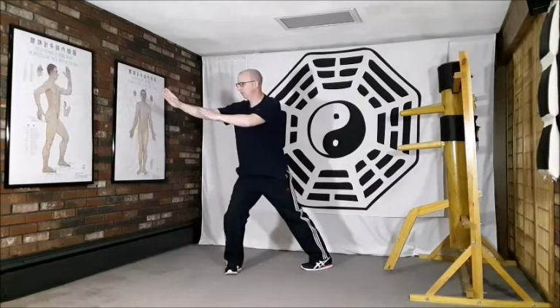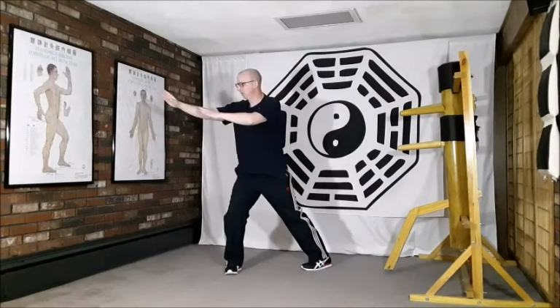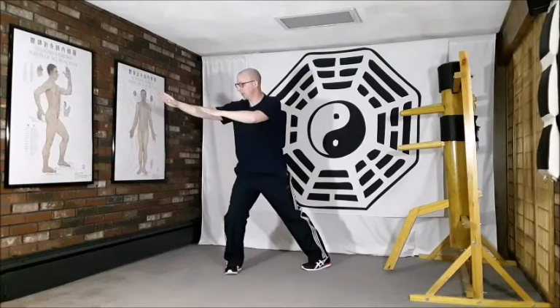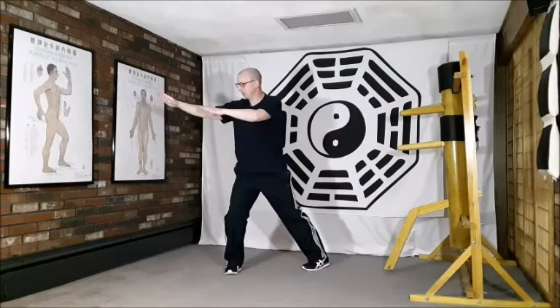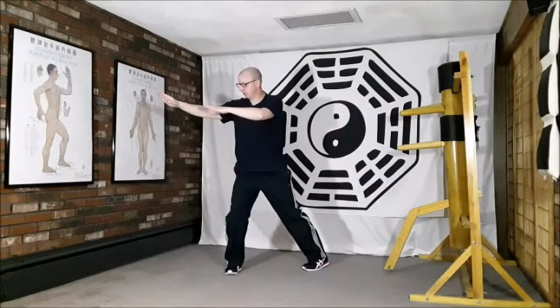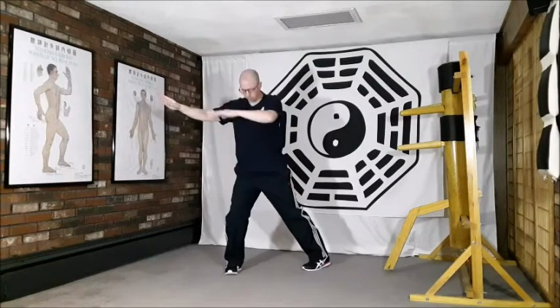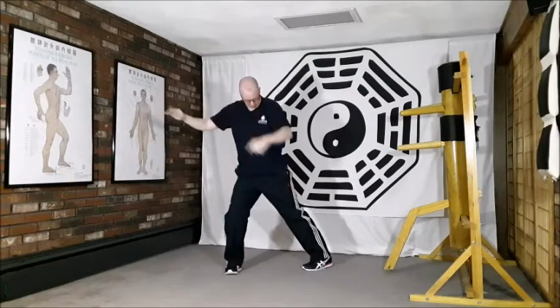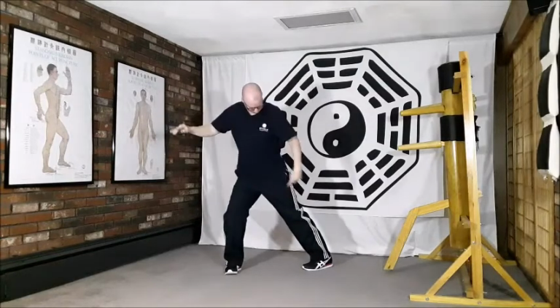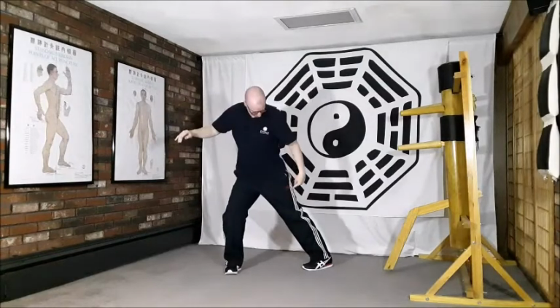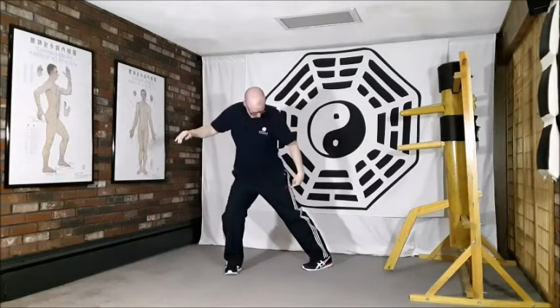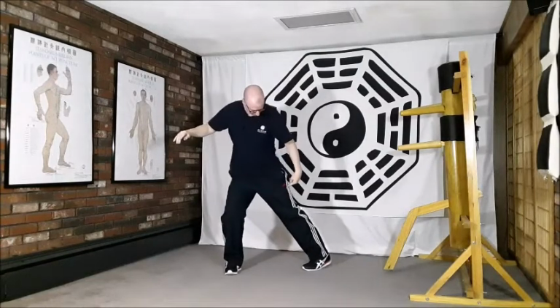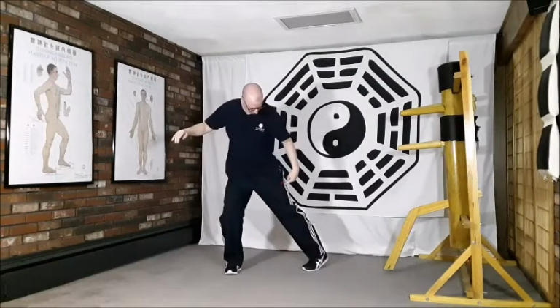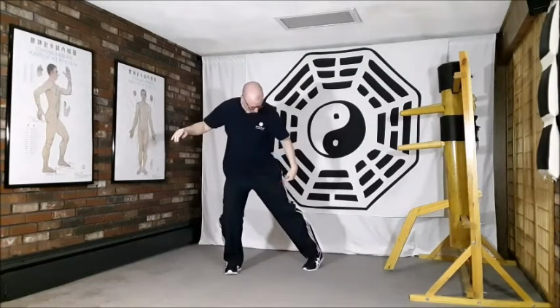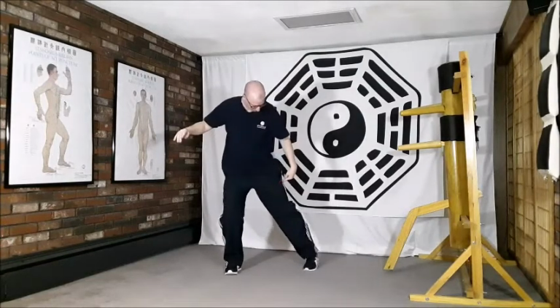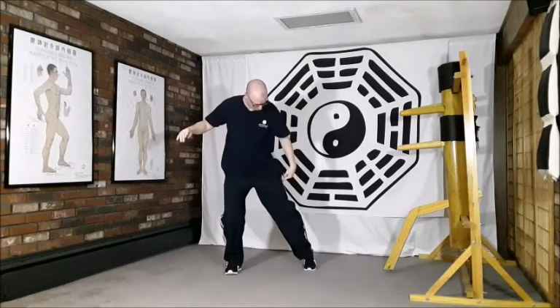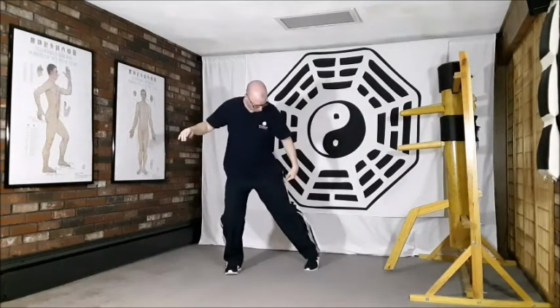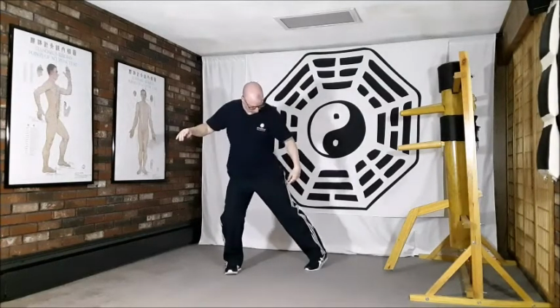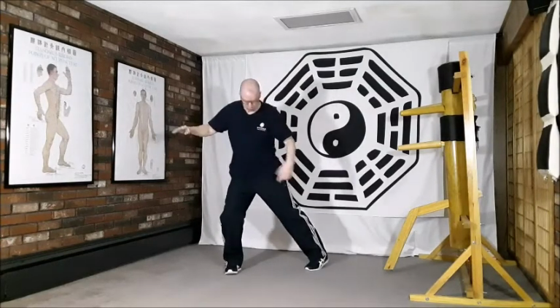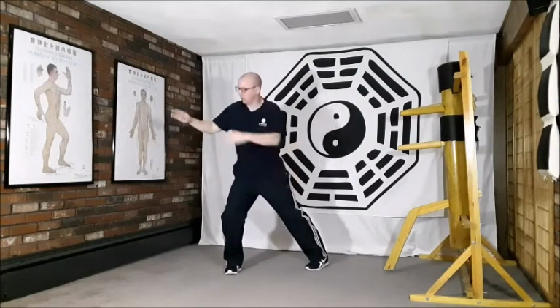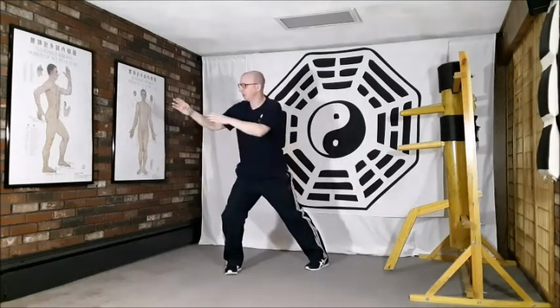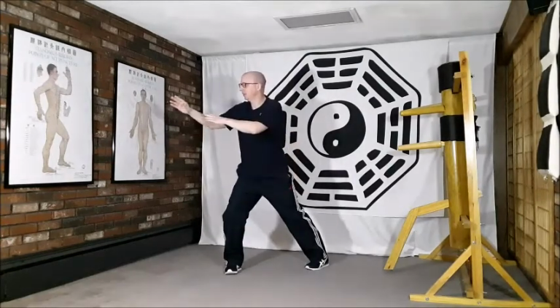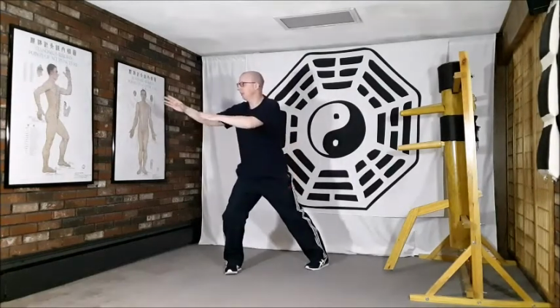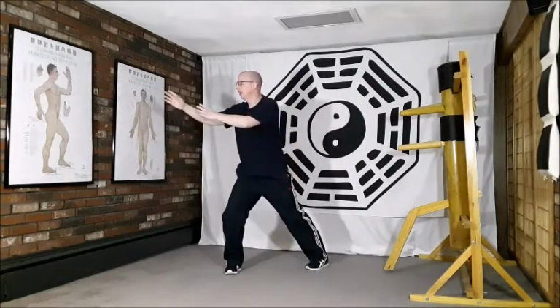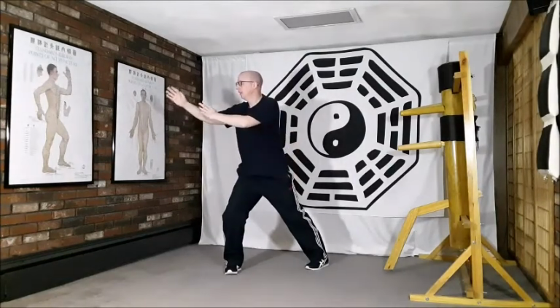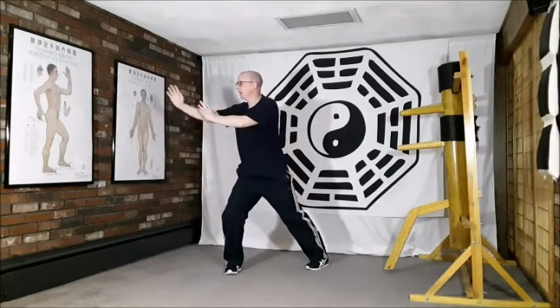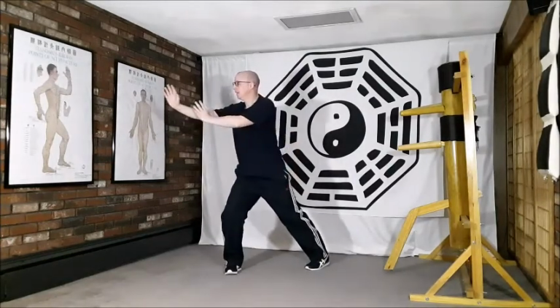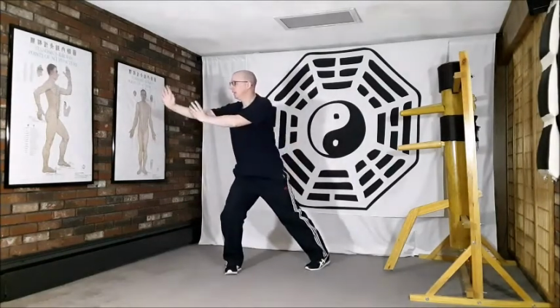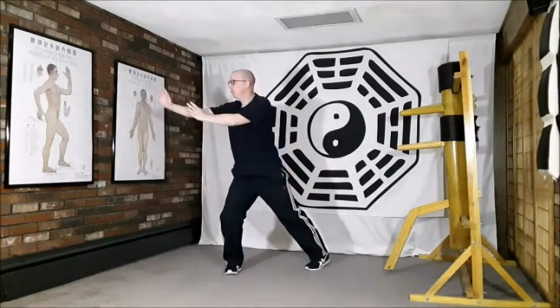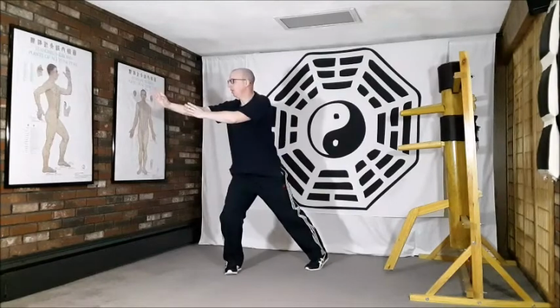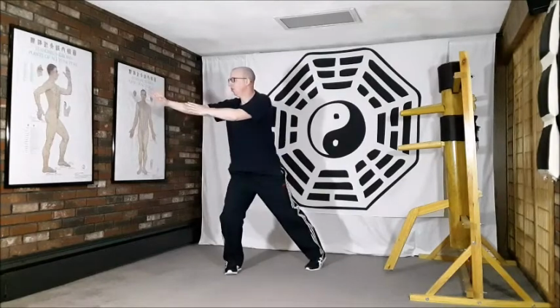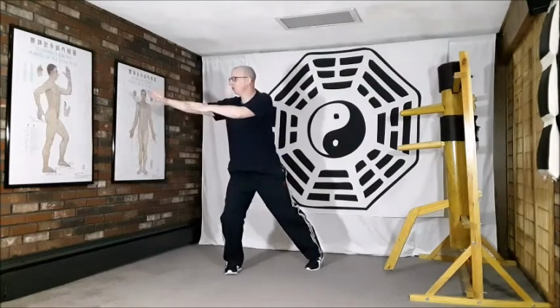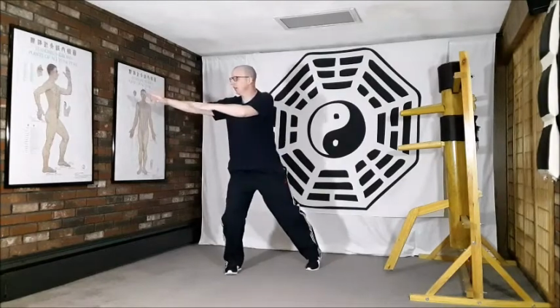Releasing that stretch, massage around on the ball of the foot to stimulate that kidney point, Yong Chuan.